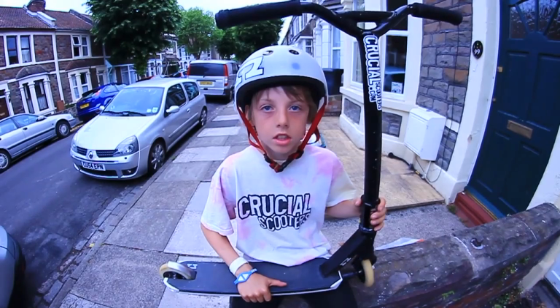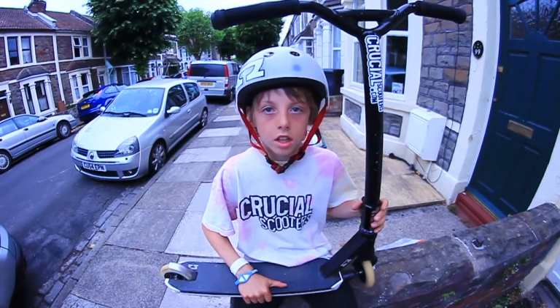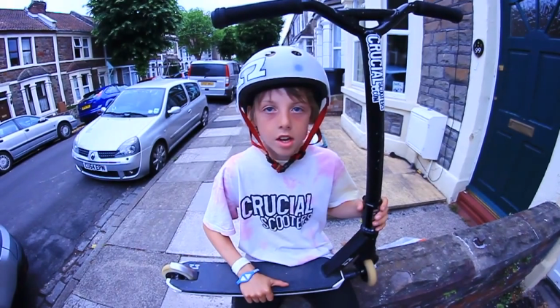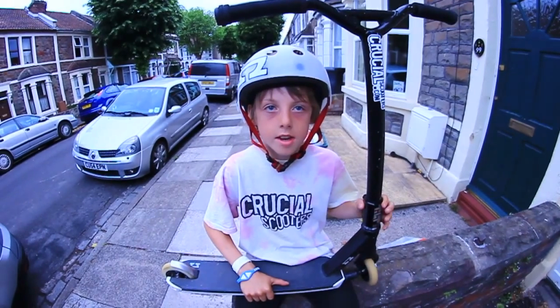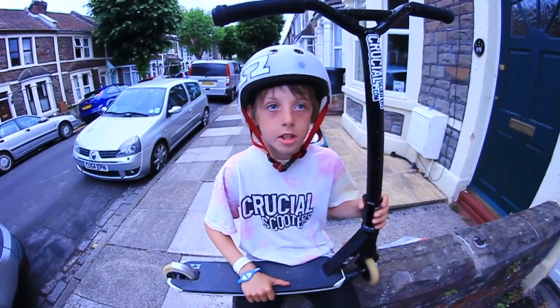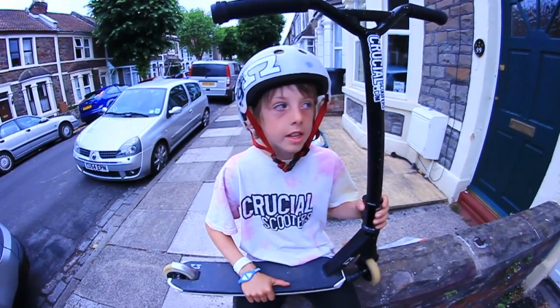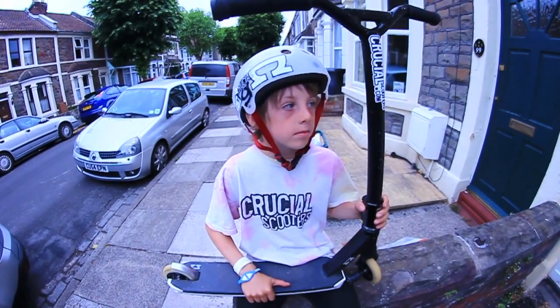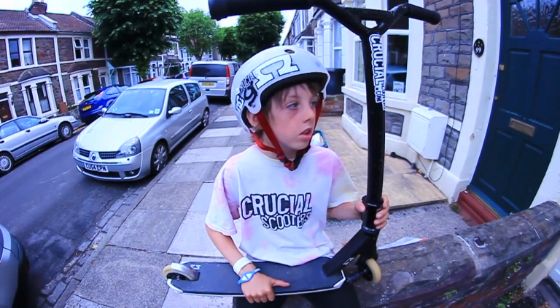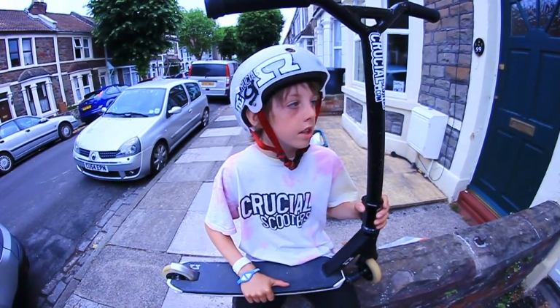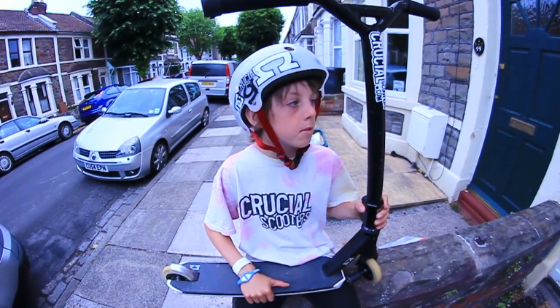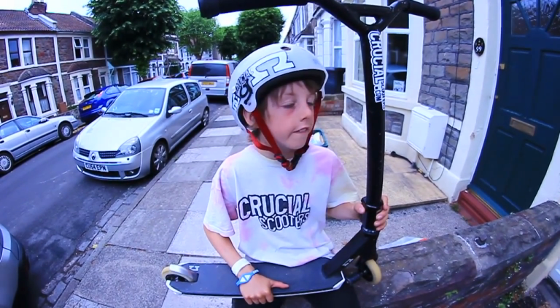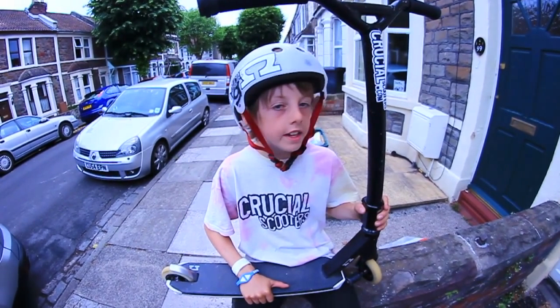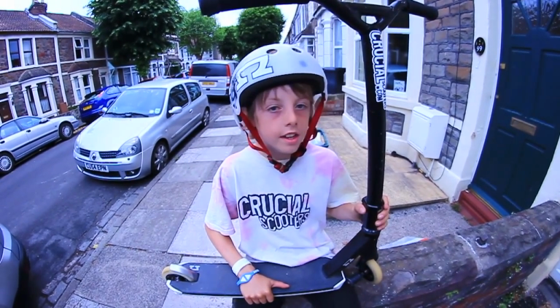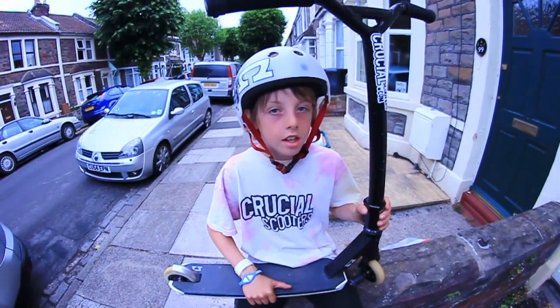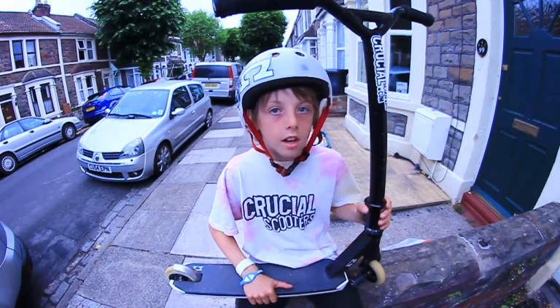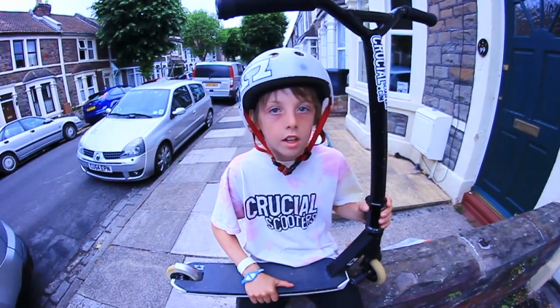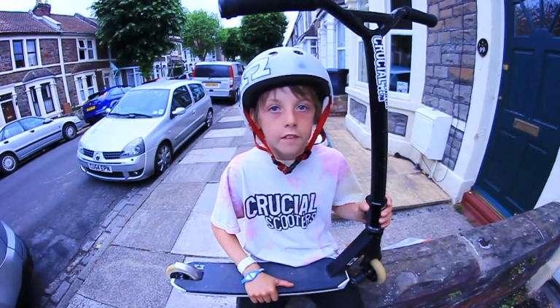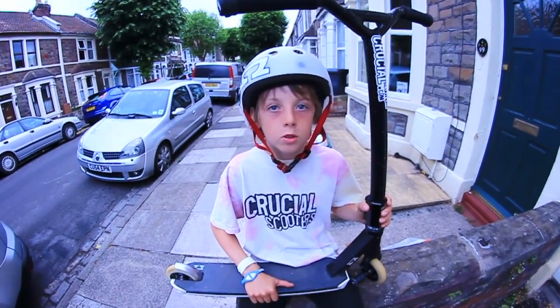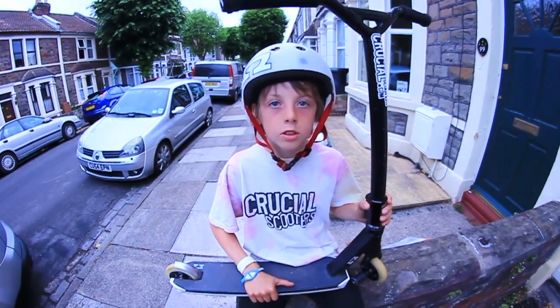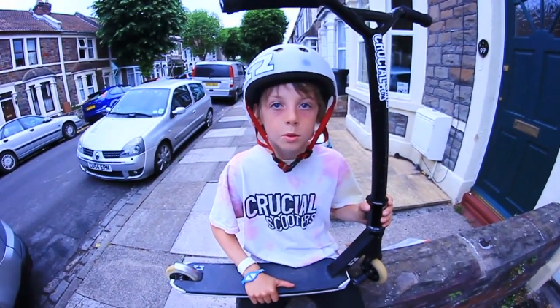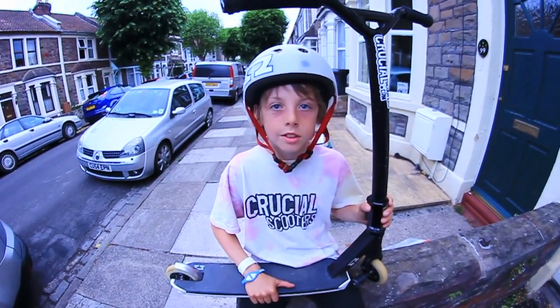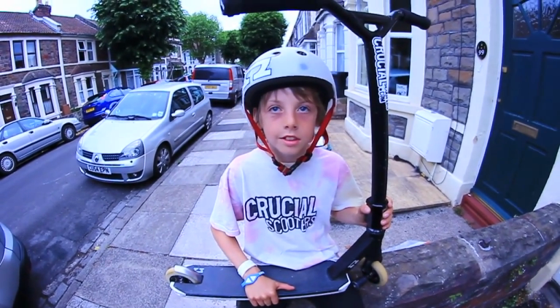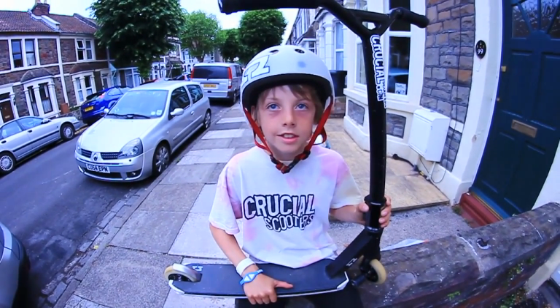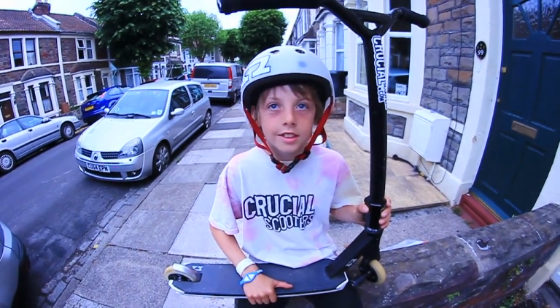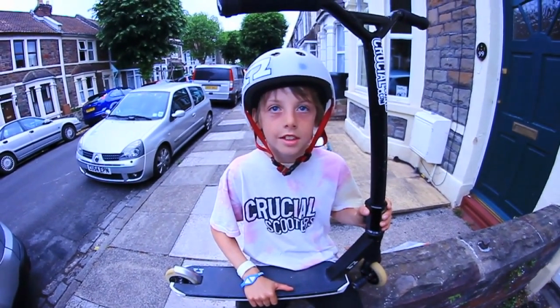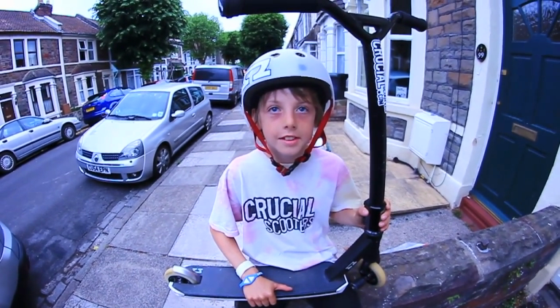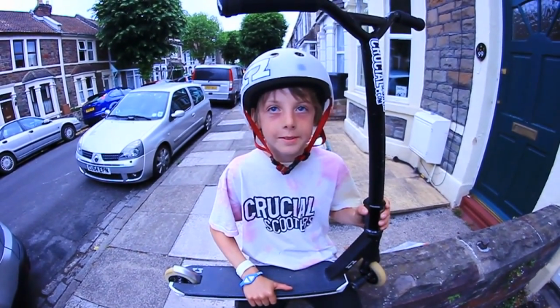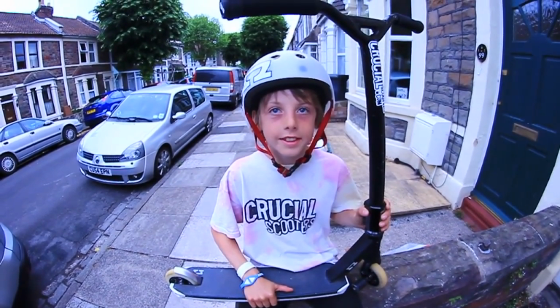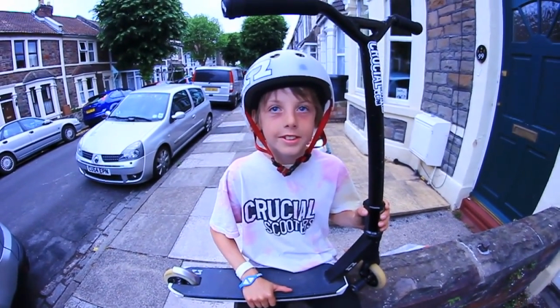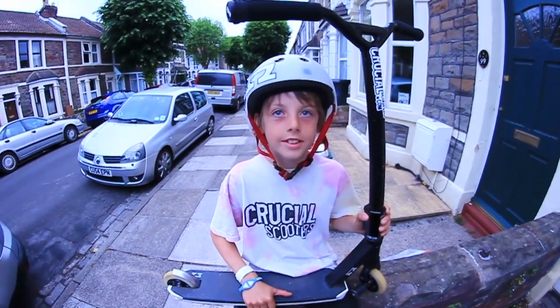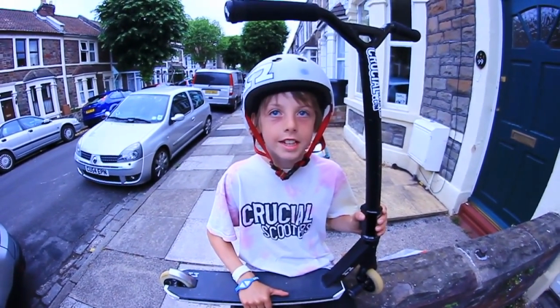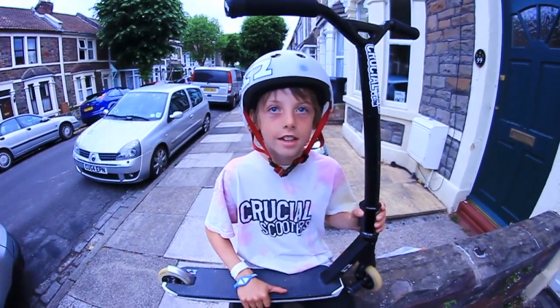Hi, my name is Olly Murphy. I ride for Crucial Scooters and this is my scooter check.